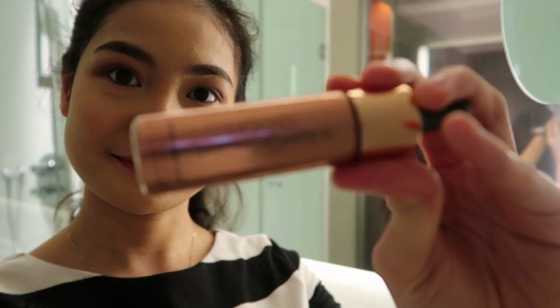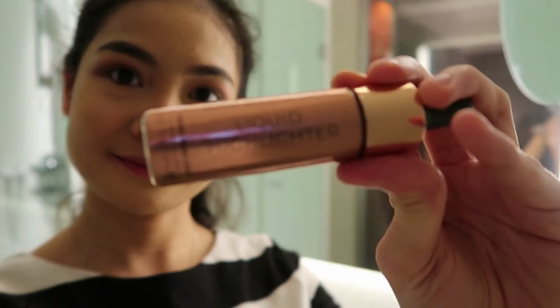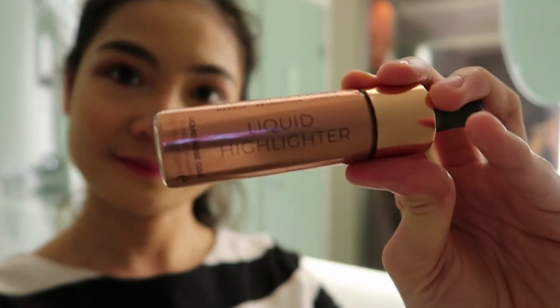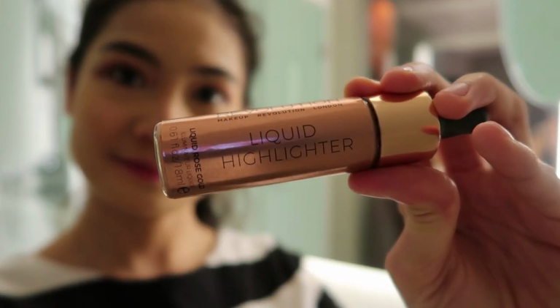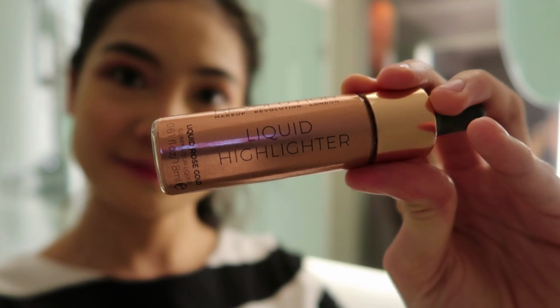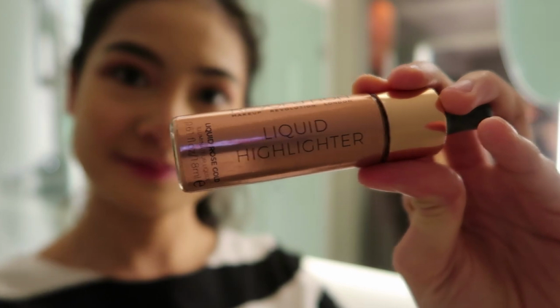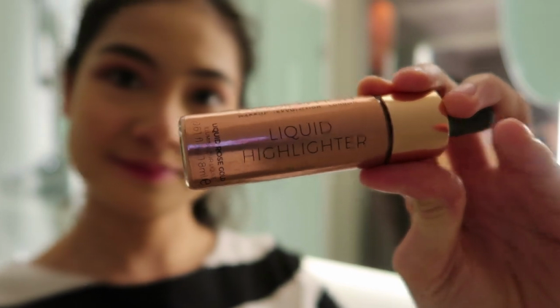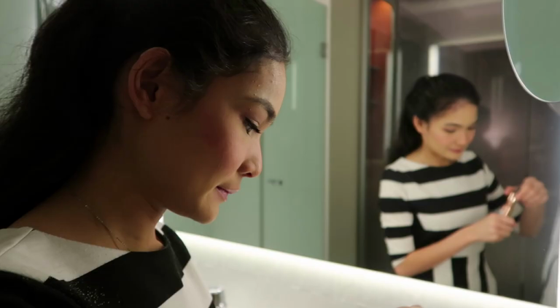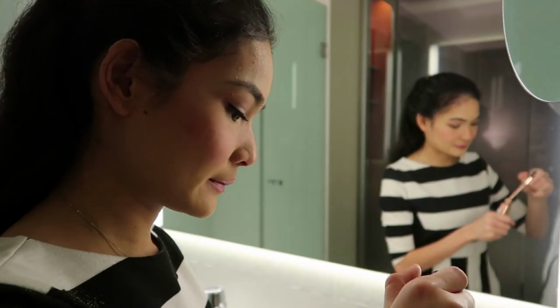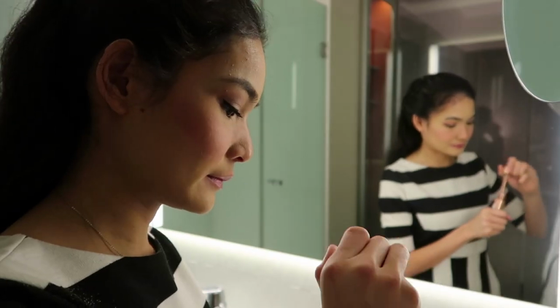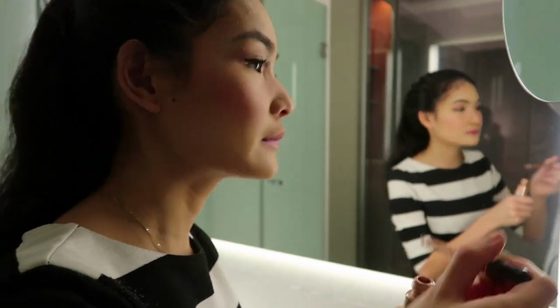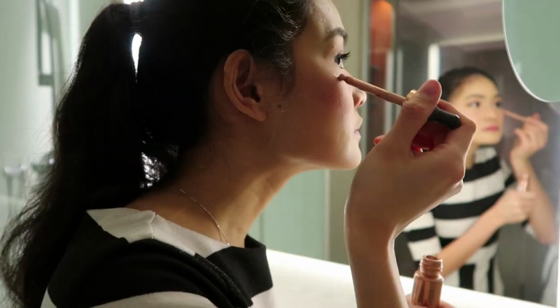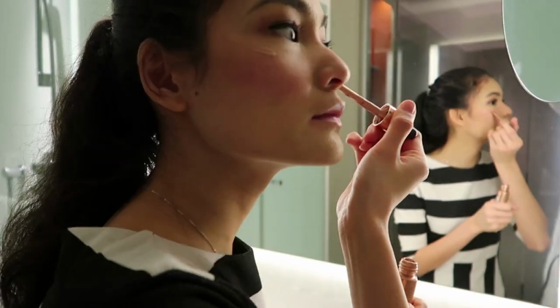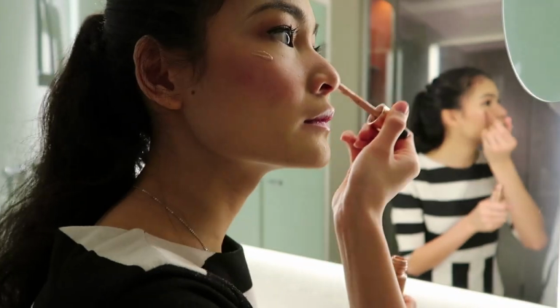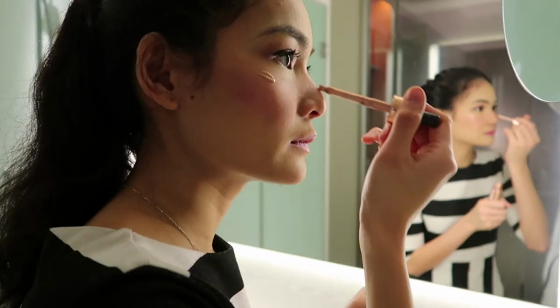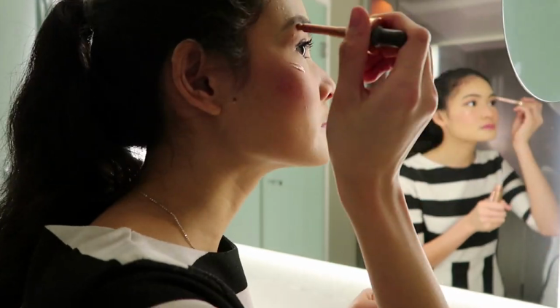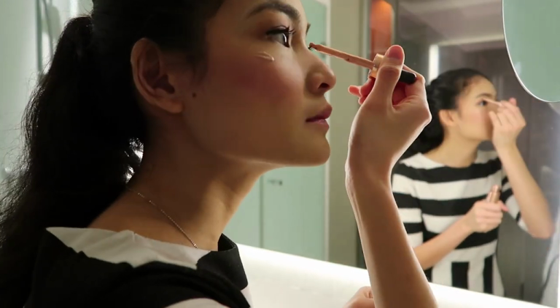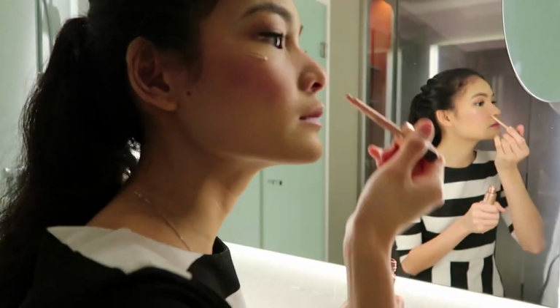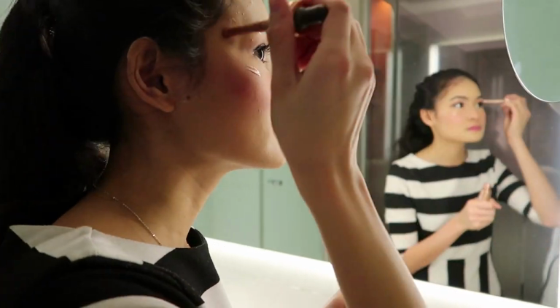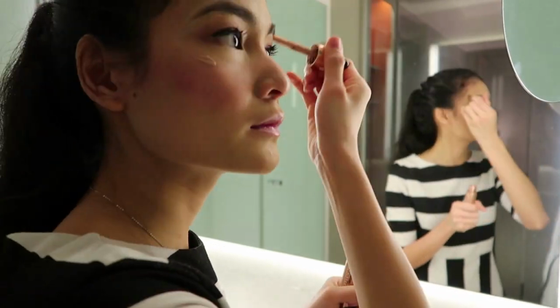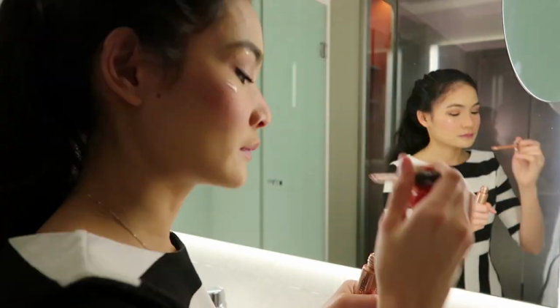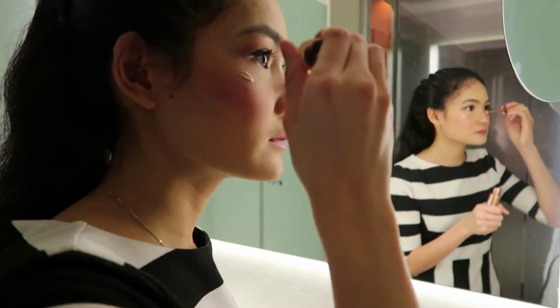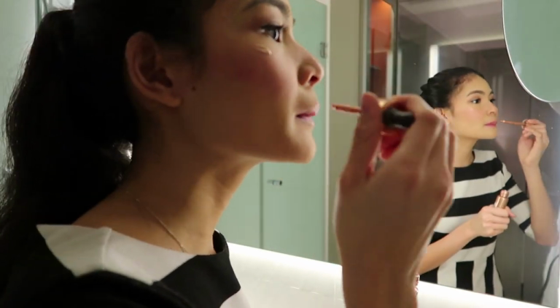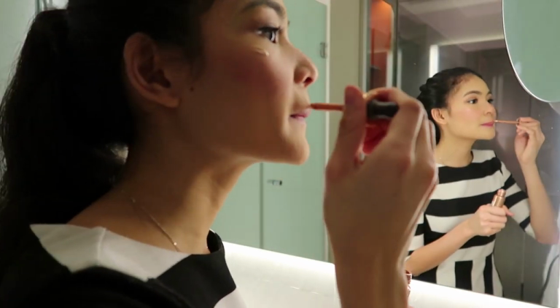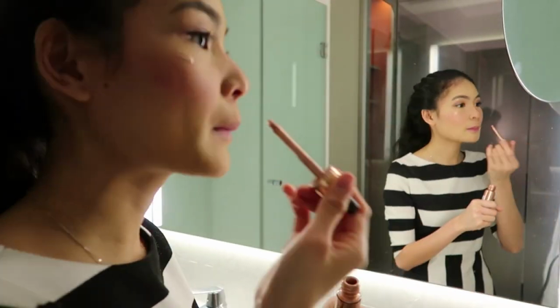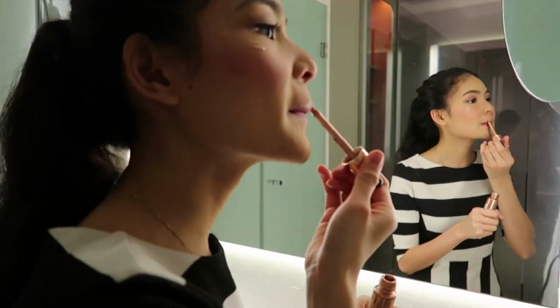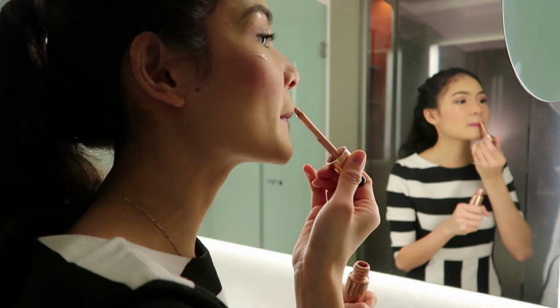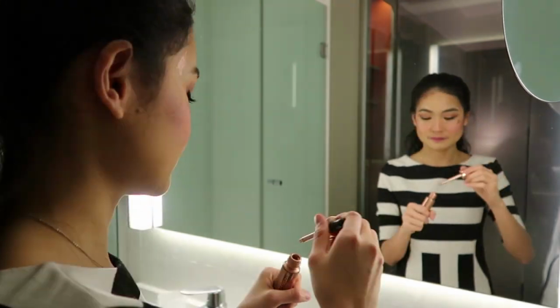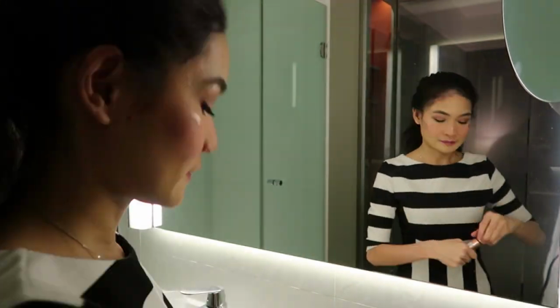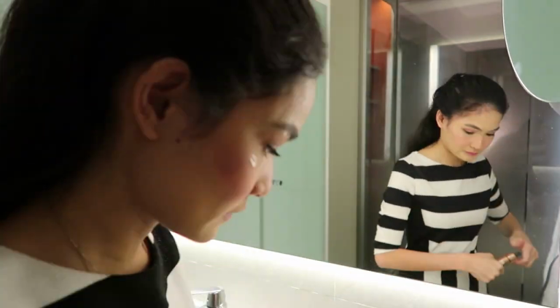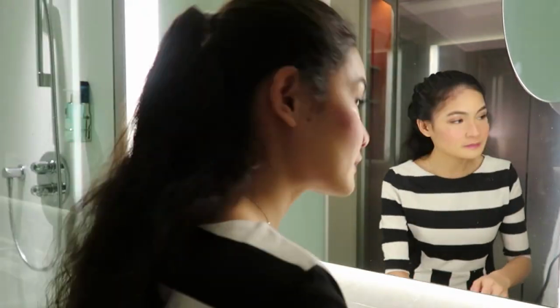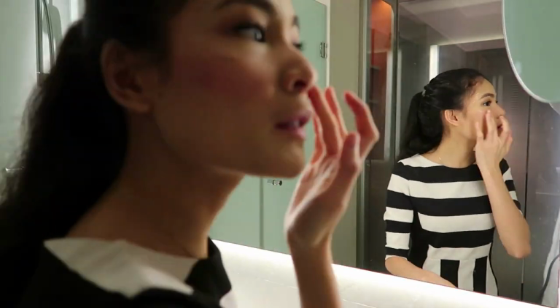For my highlighter, I'm using the Makeup Revolution London Liquid Highlighter Illuminateur Liquid Rose Cool.